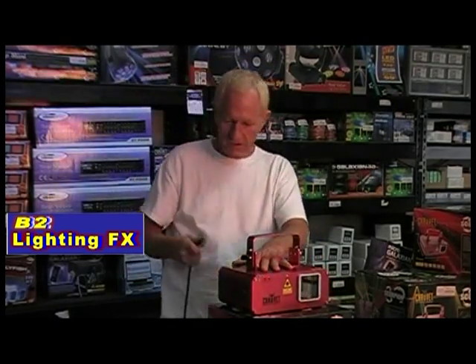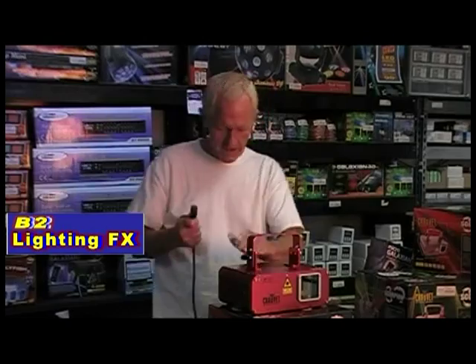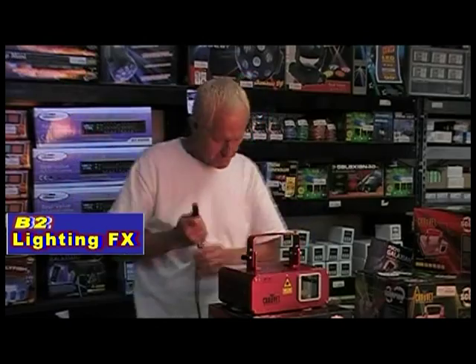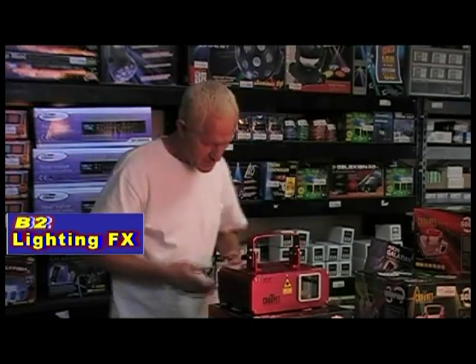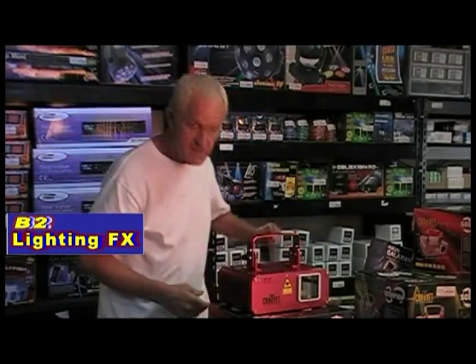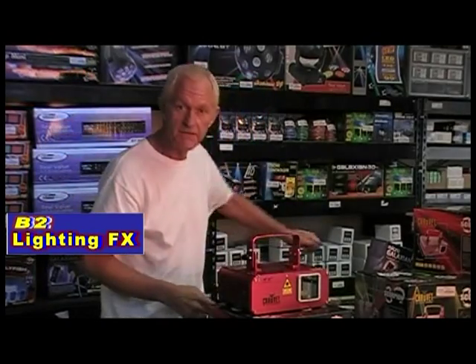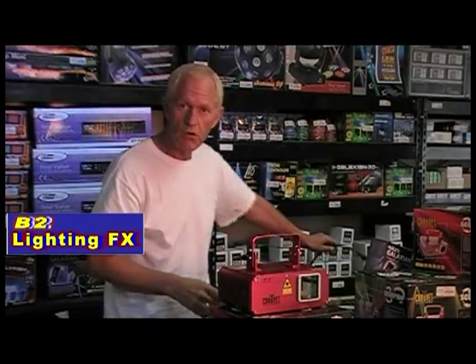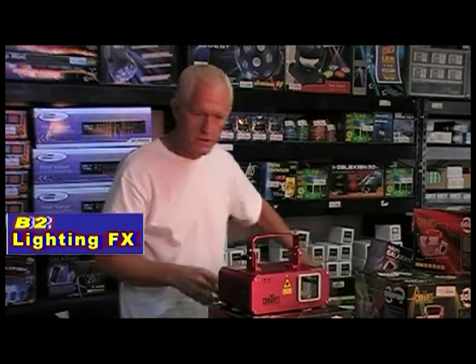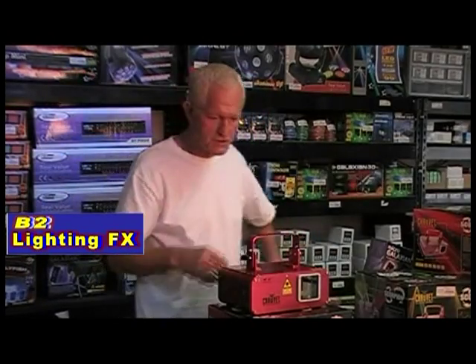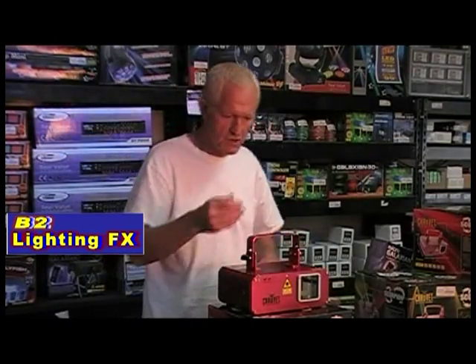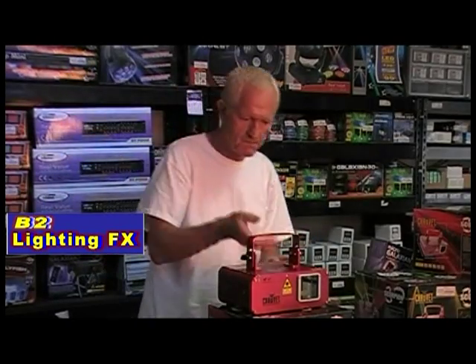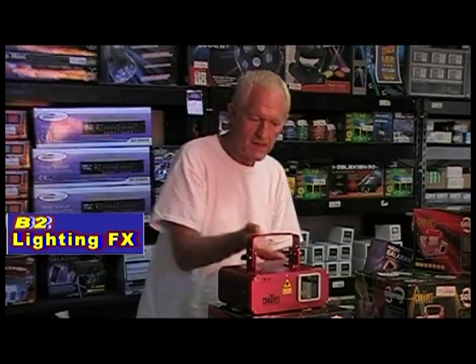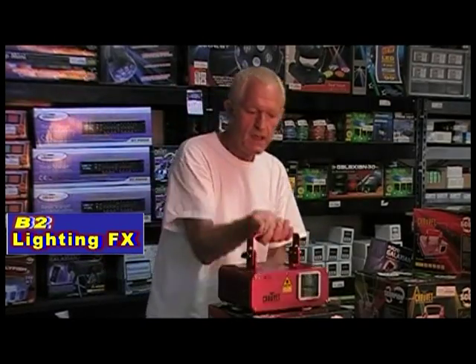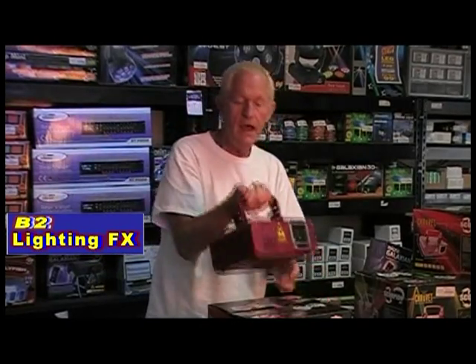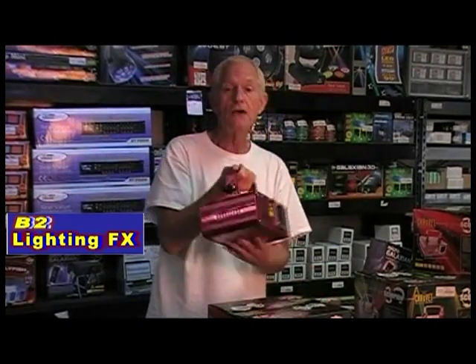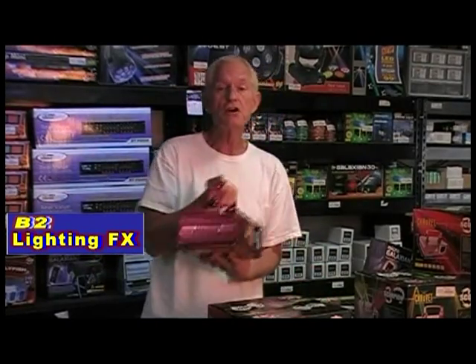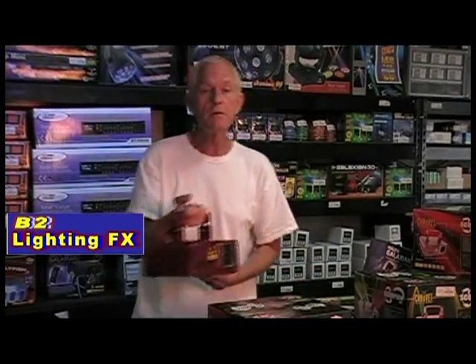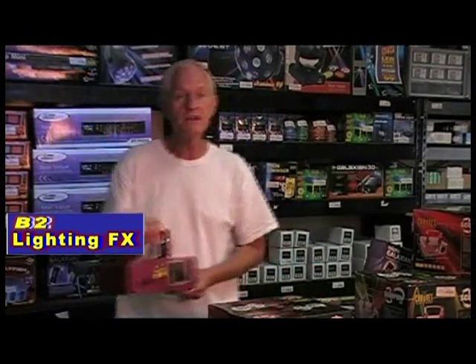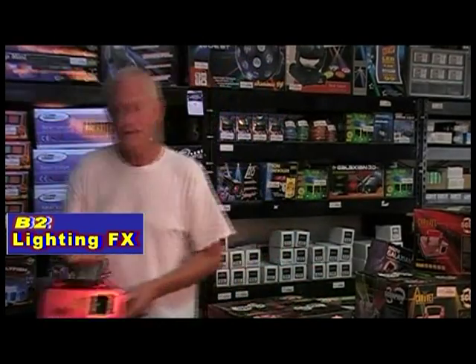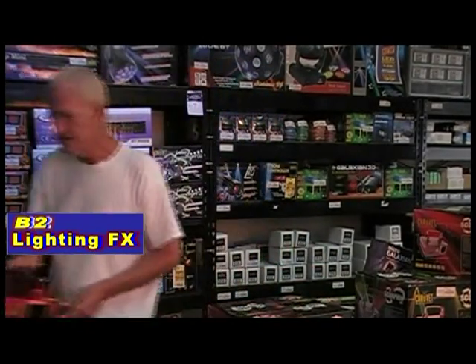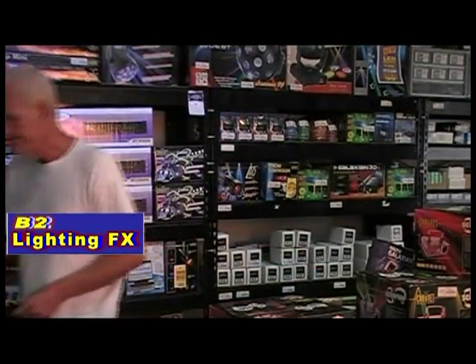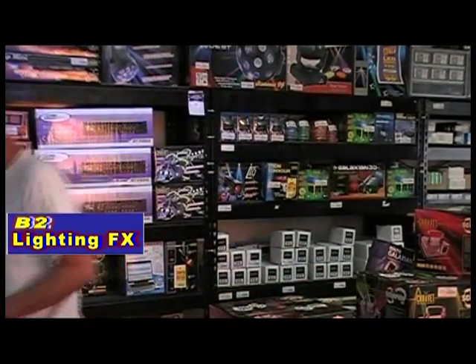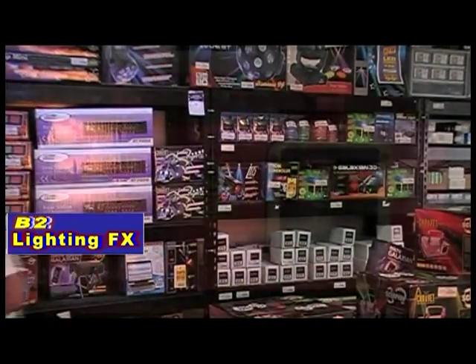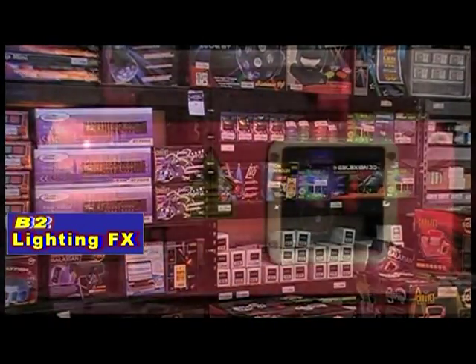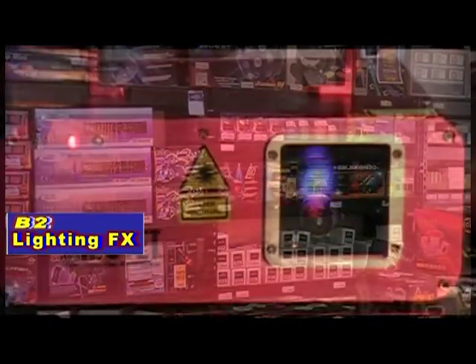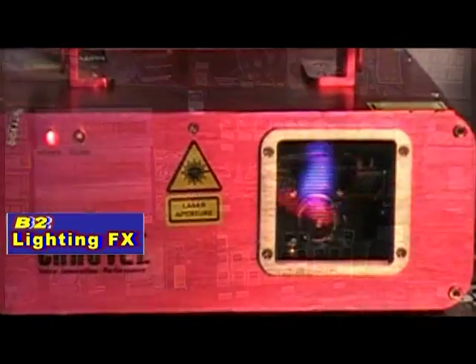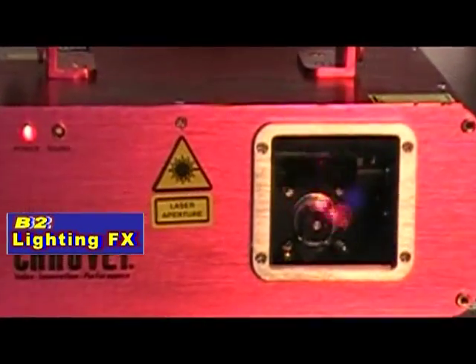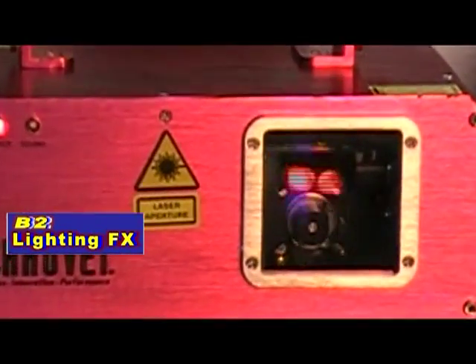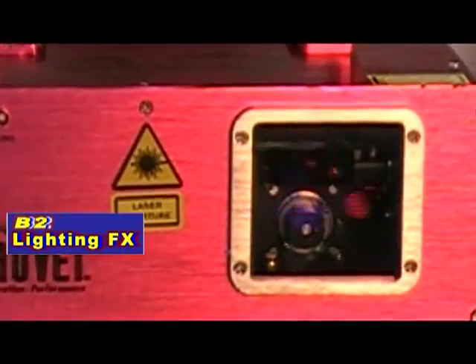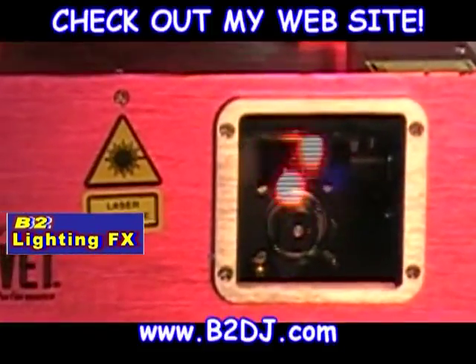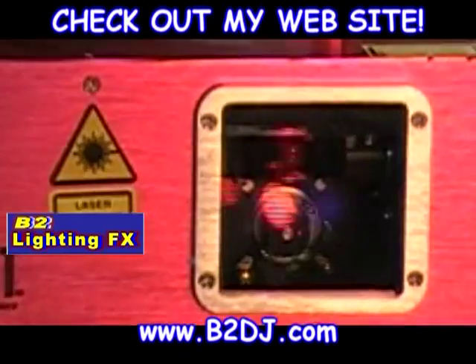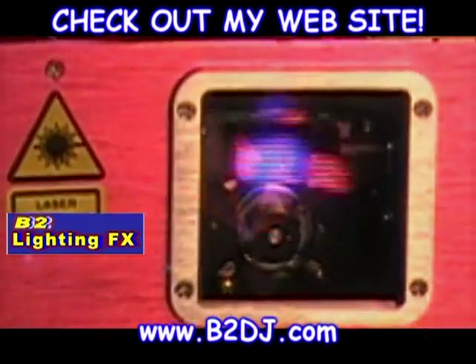I've got a different unit in the showroom and I'll show you what it does. We'll be right back.